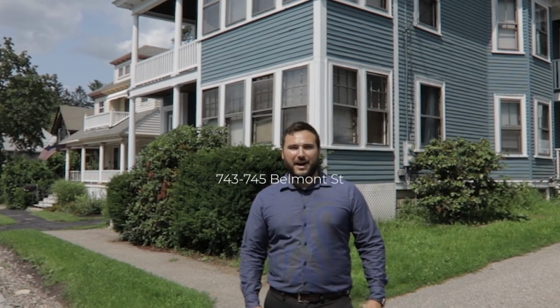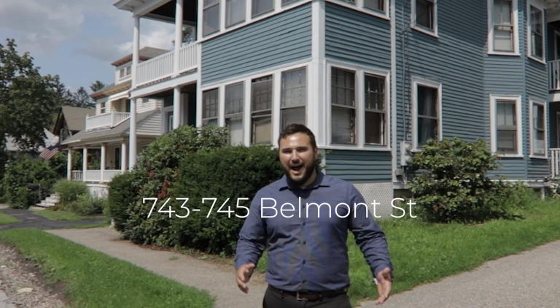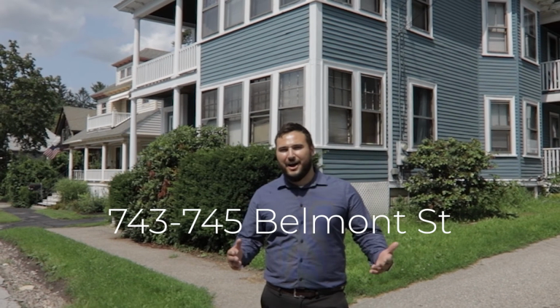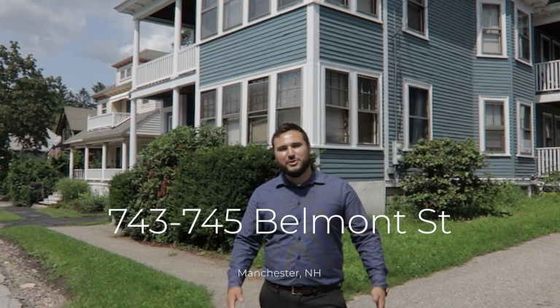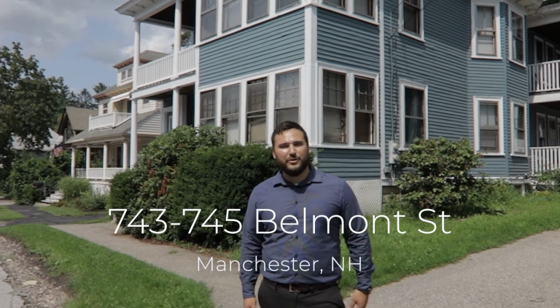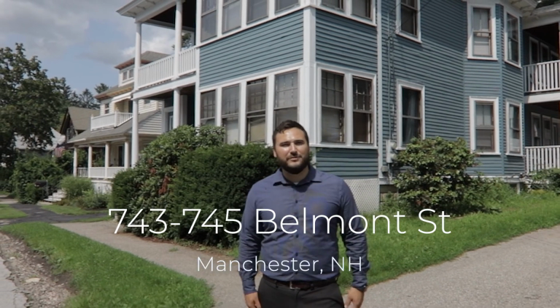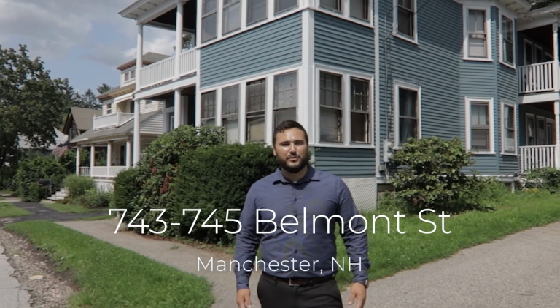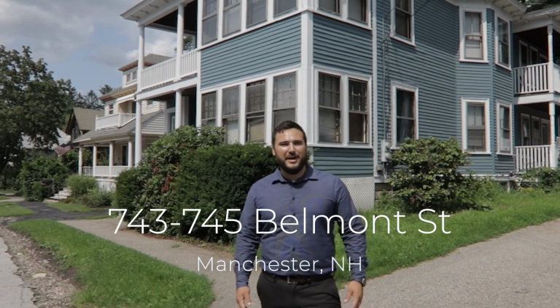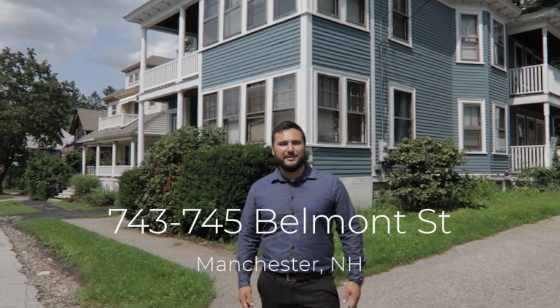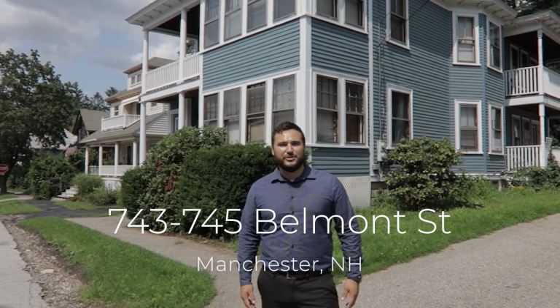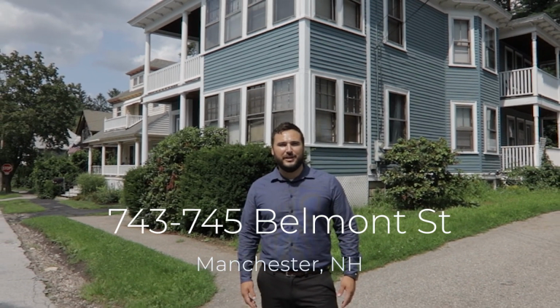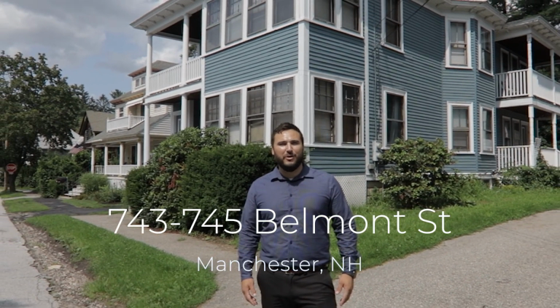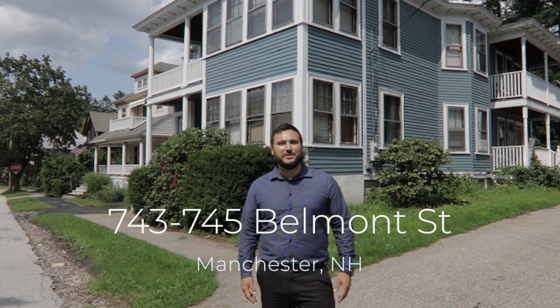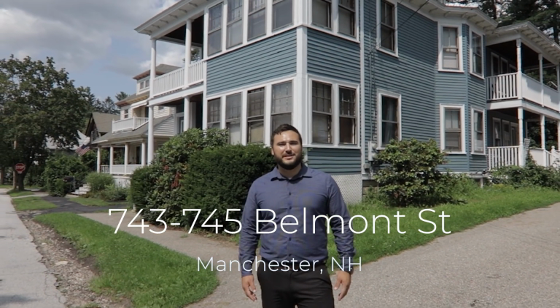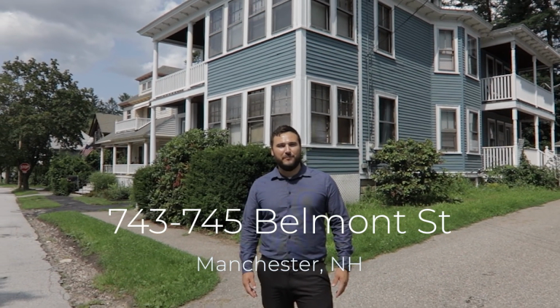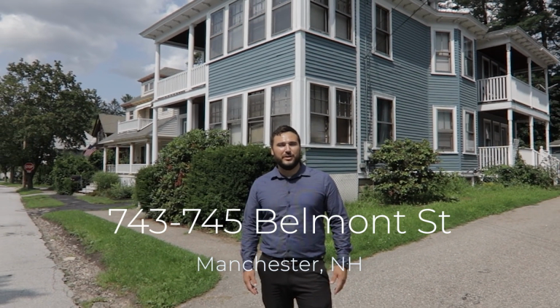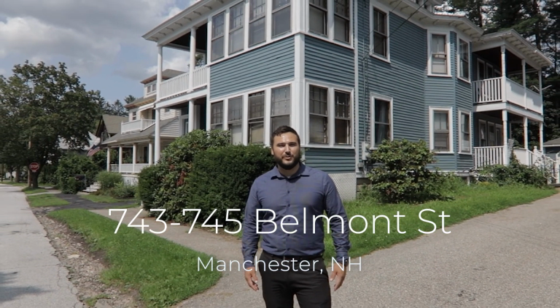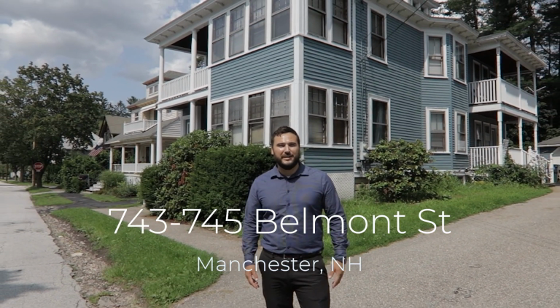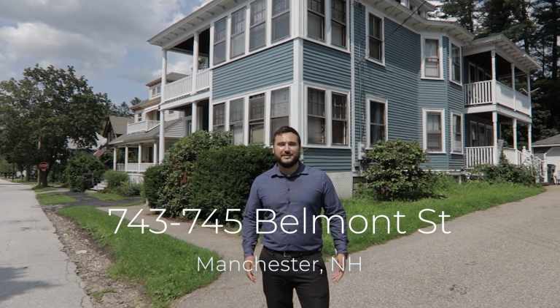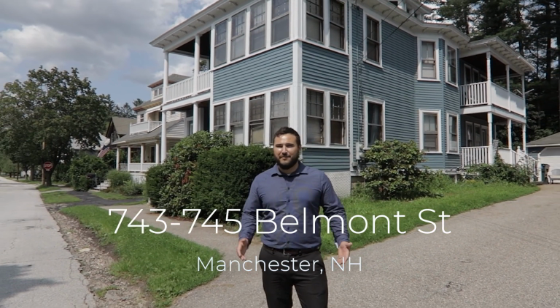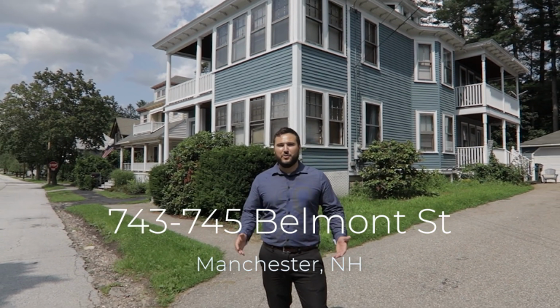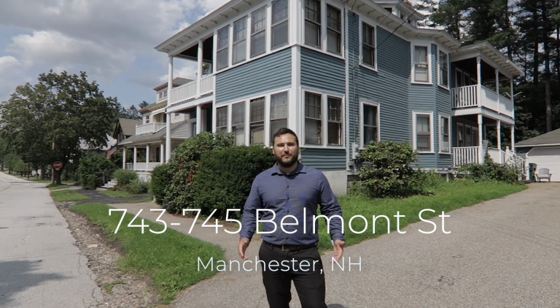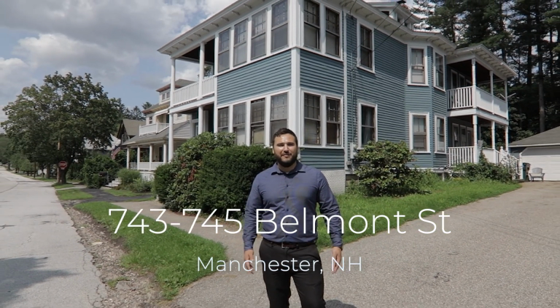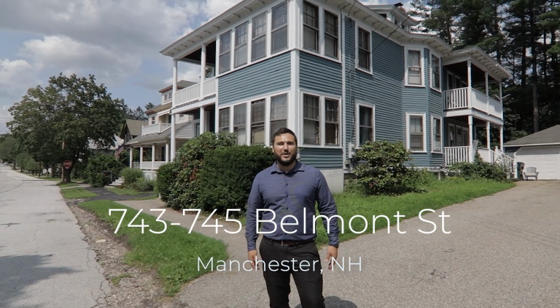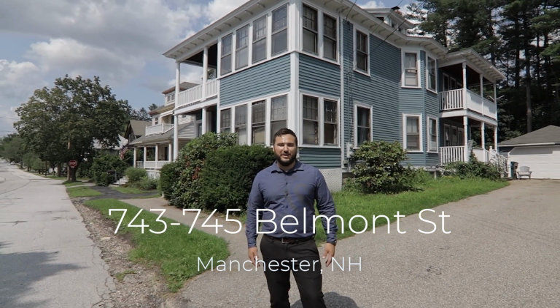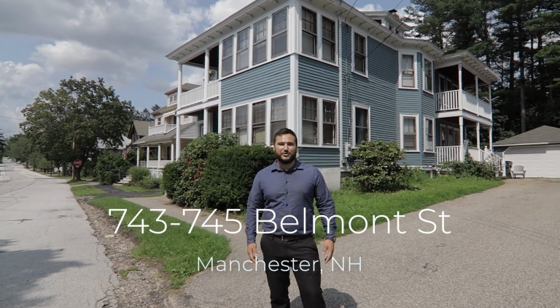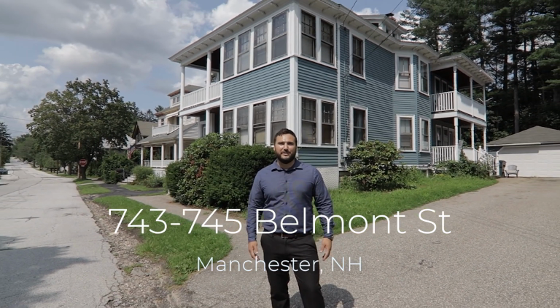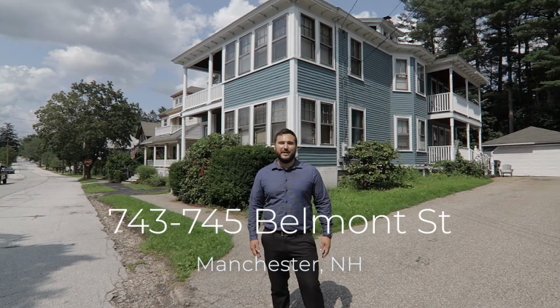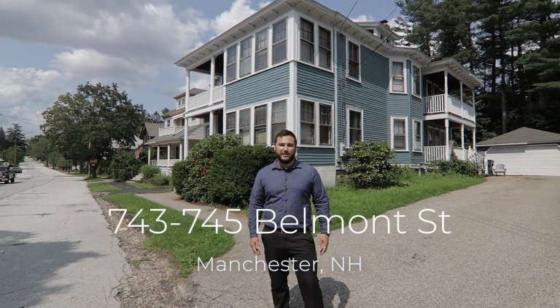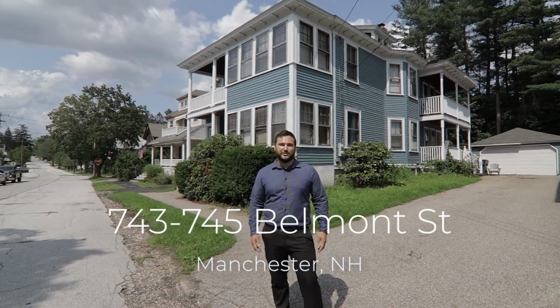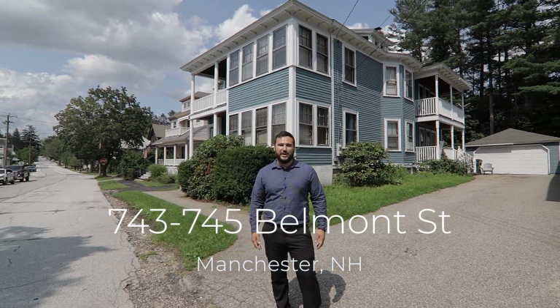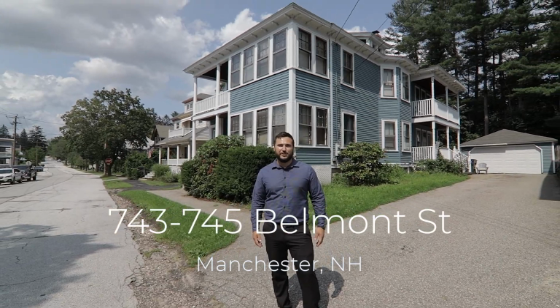Hi, I'm Tony Graves with RE-MAX Synergy and welcome to 743 and 745 Belmont Street in Manchester, New Hampshire.